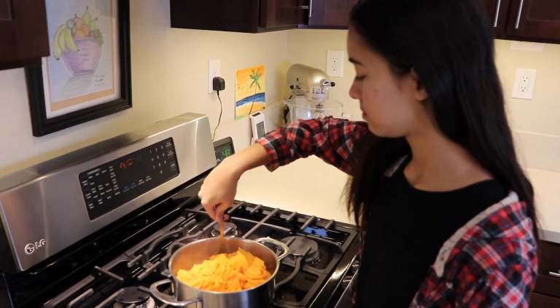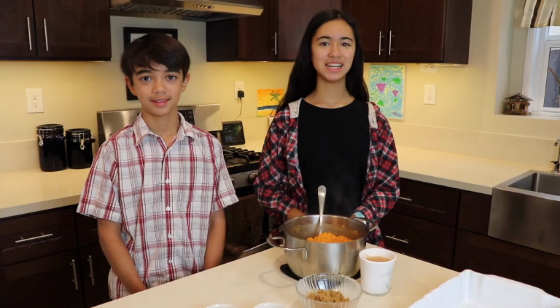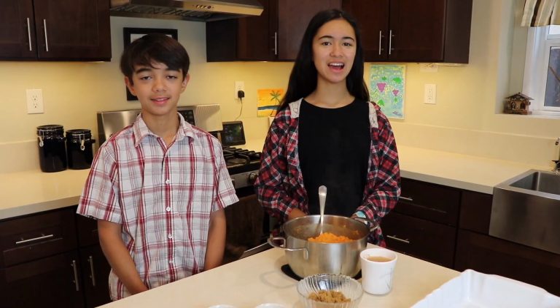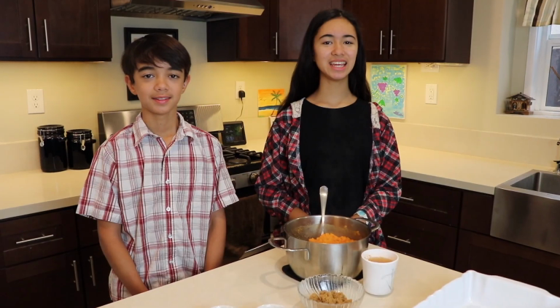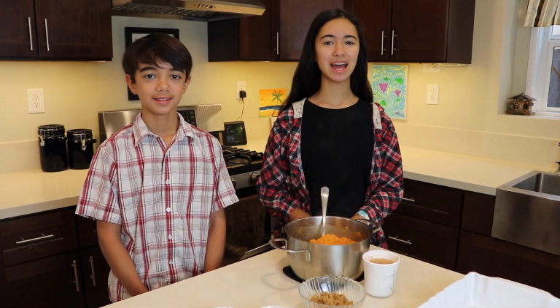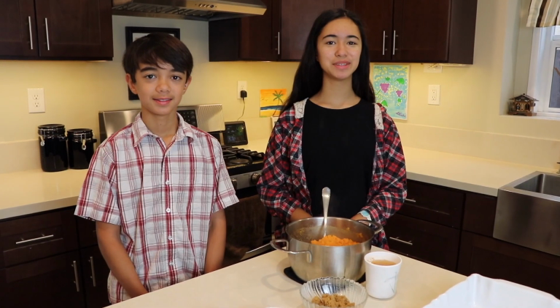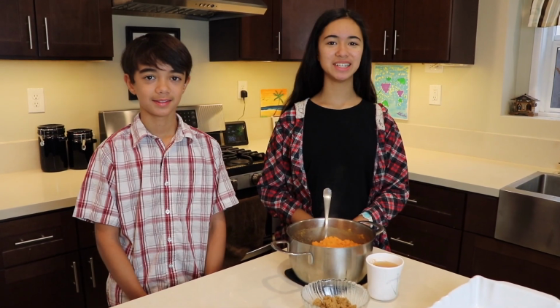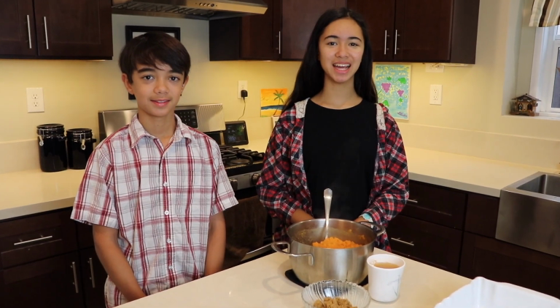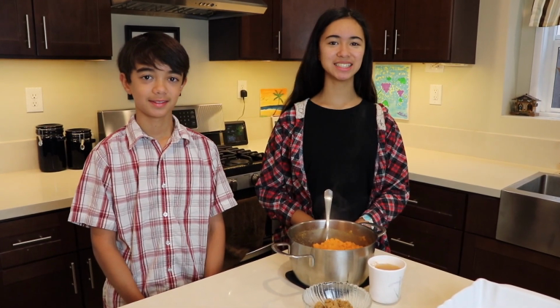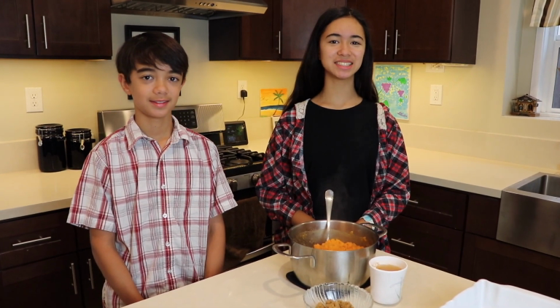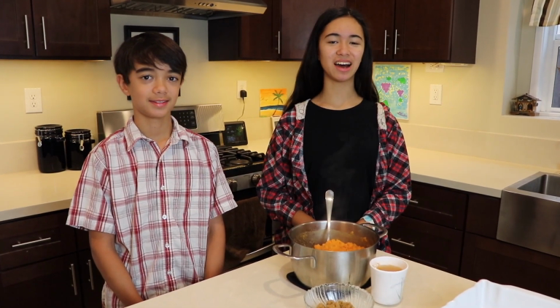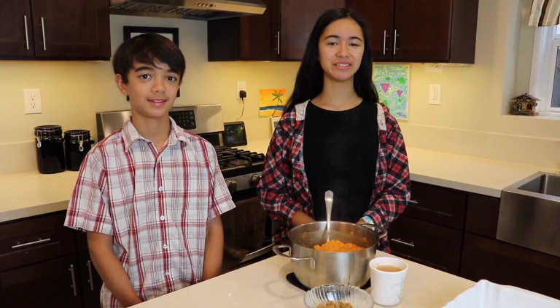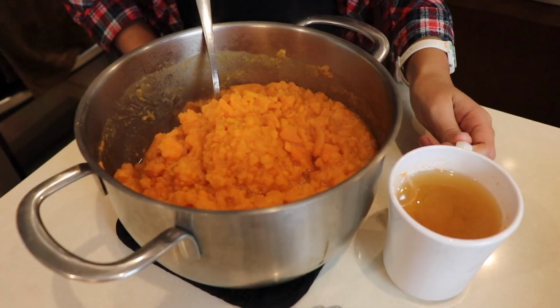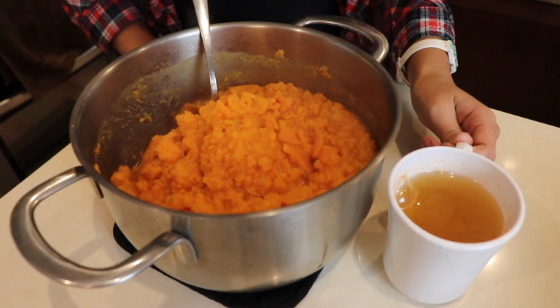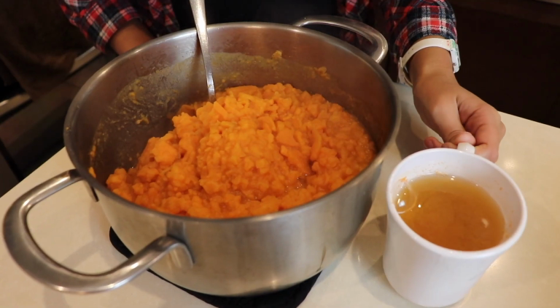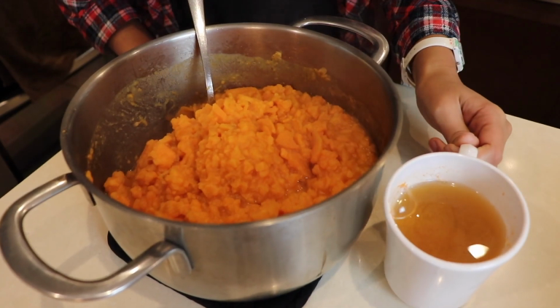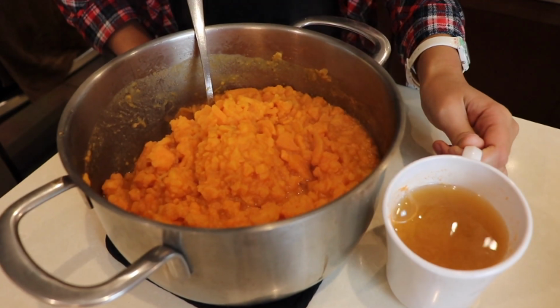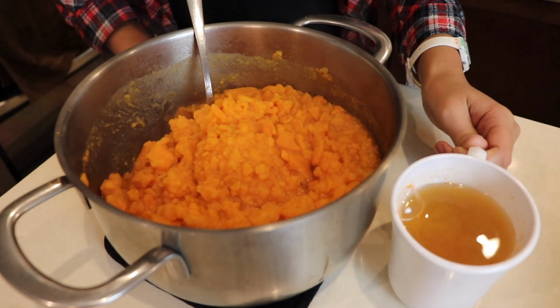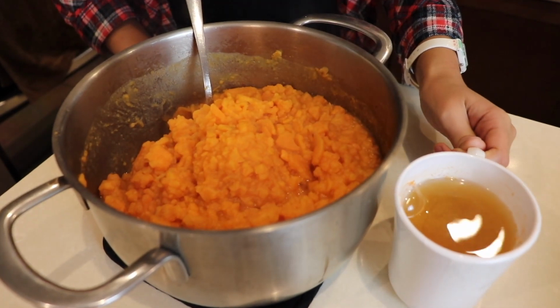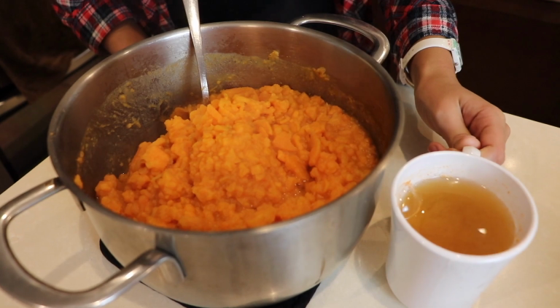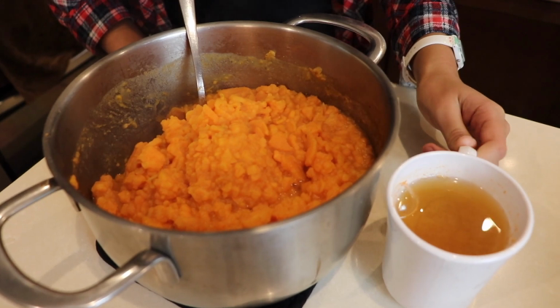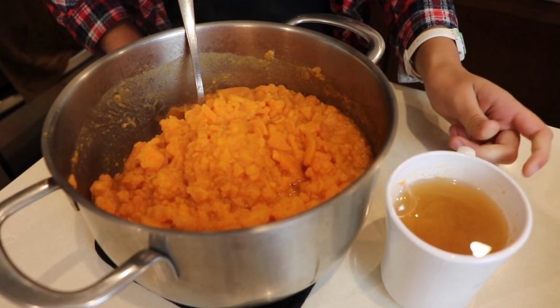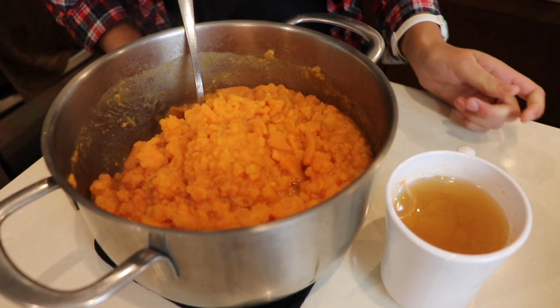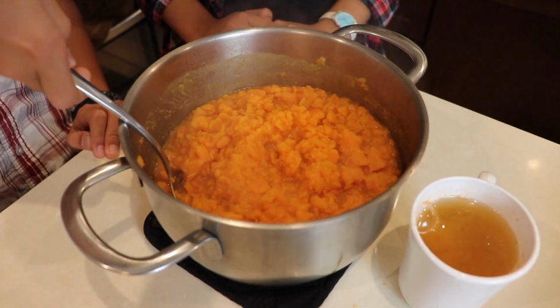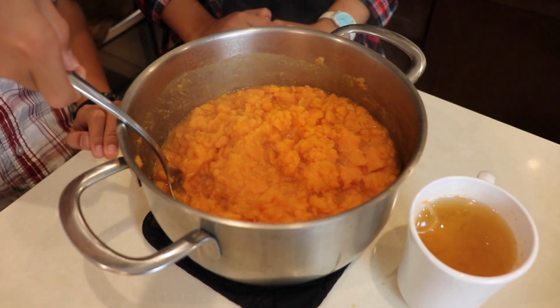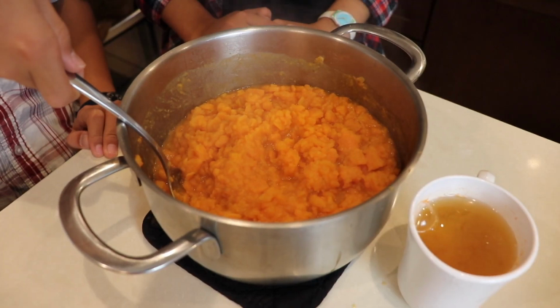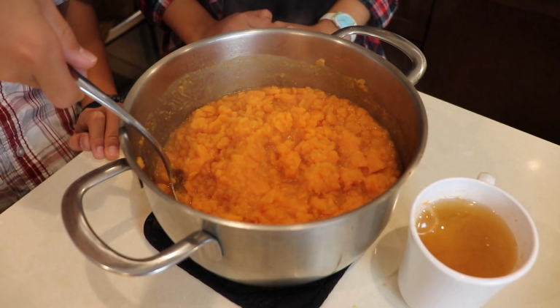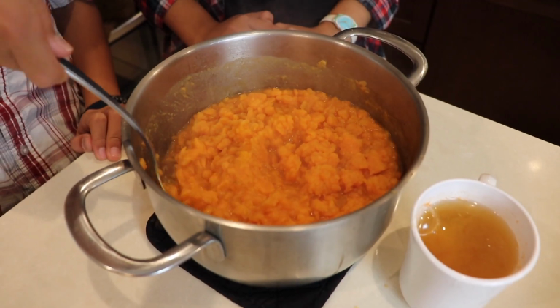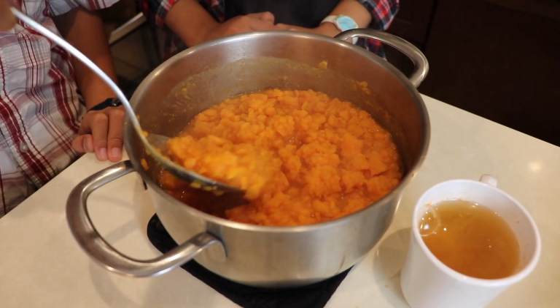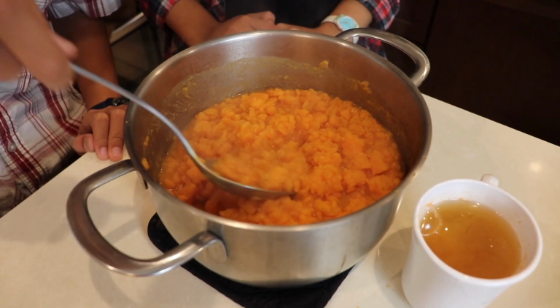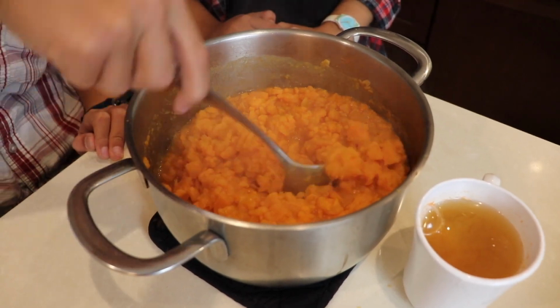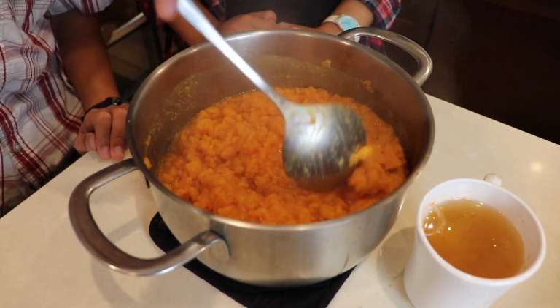Now the yams are nice and soft. We remove the excess water and then we mash the yam.